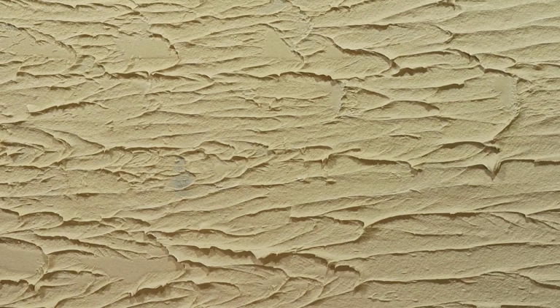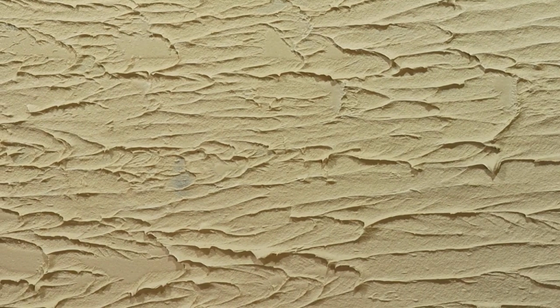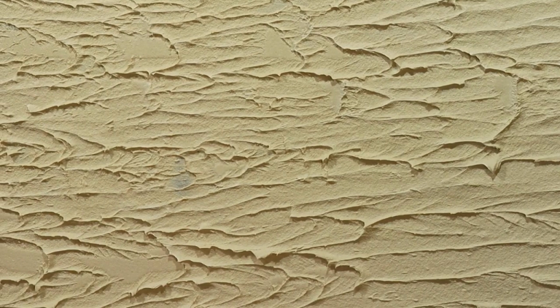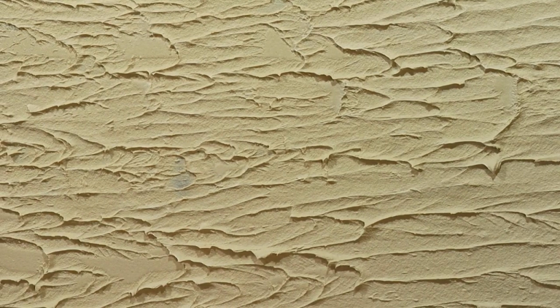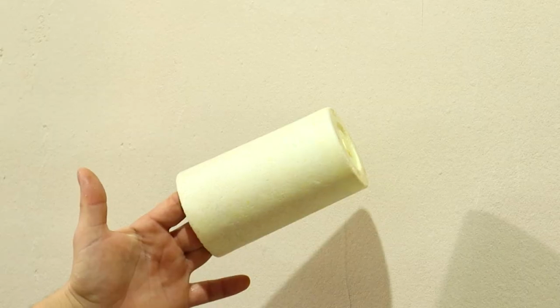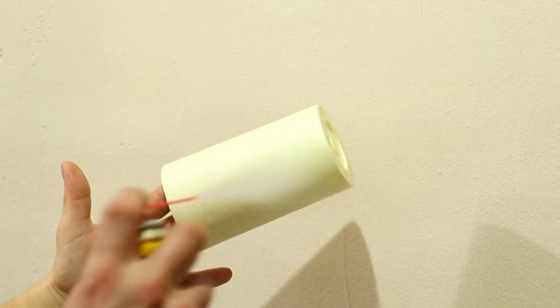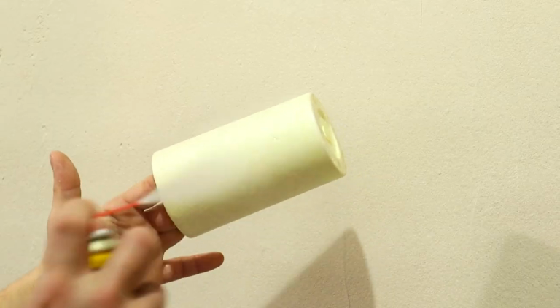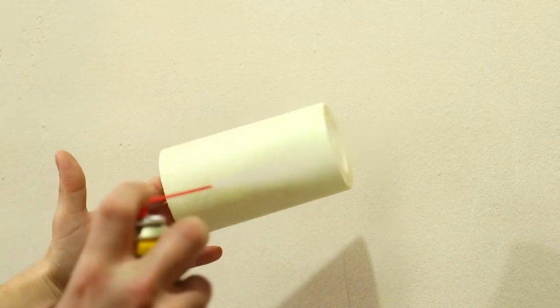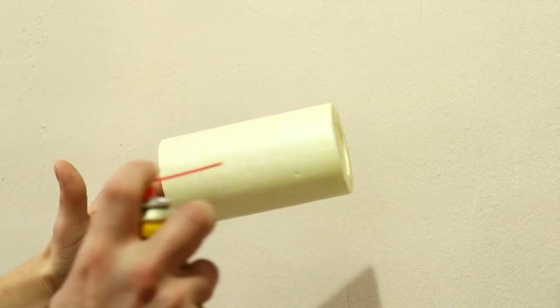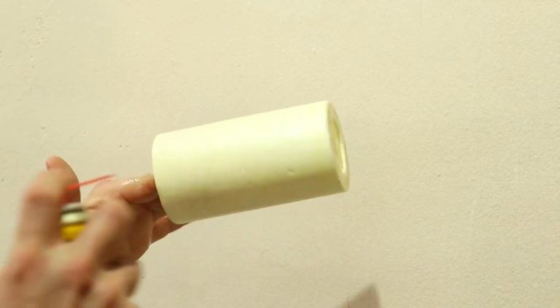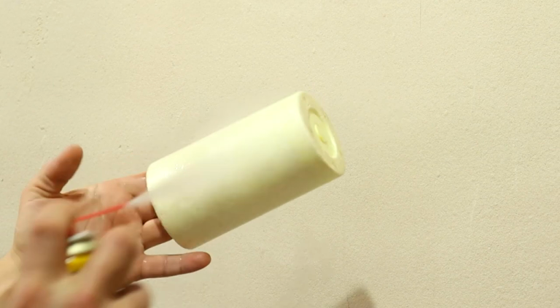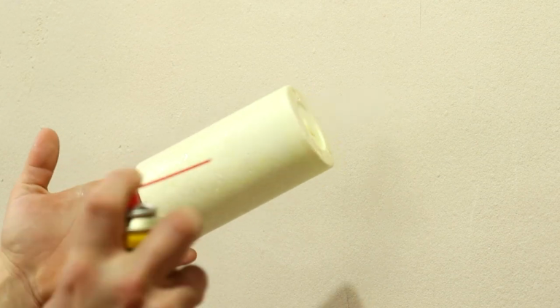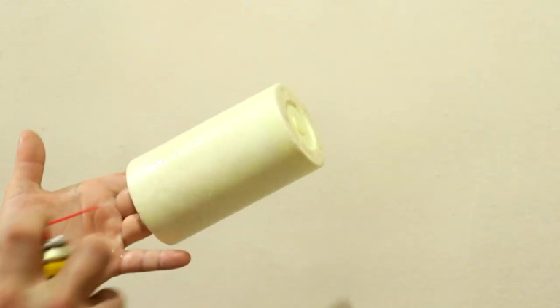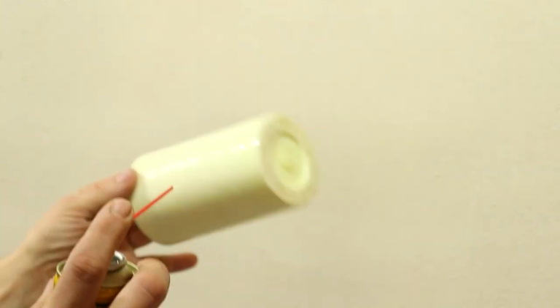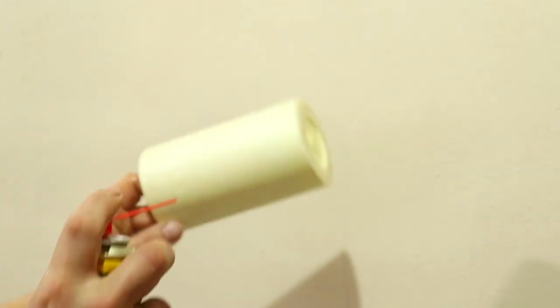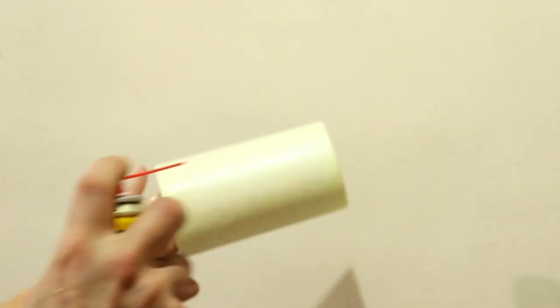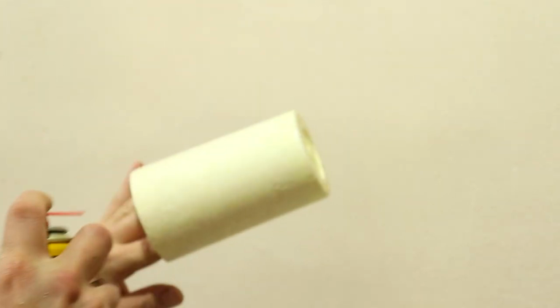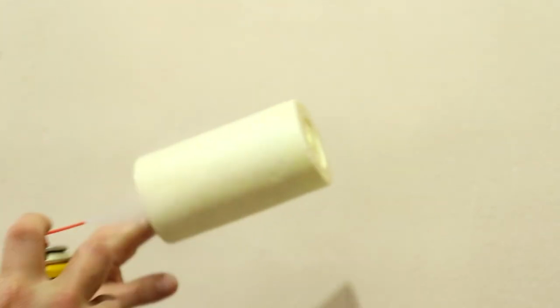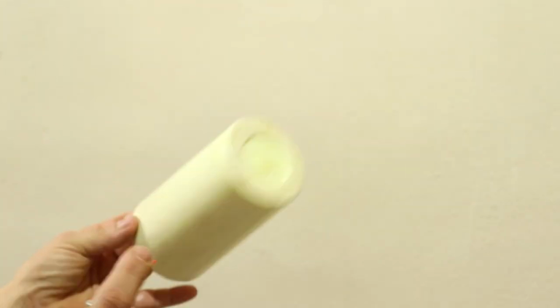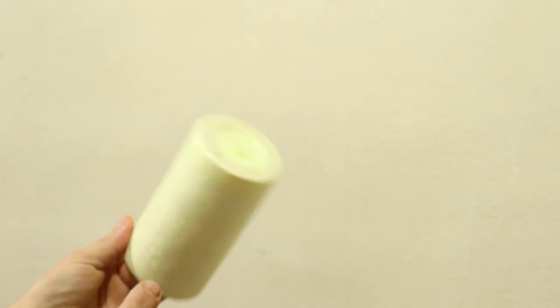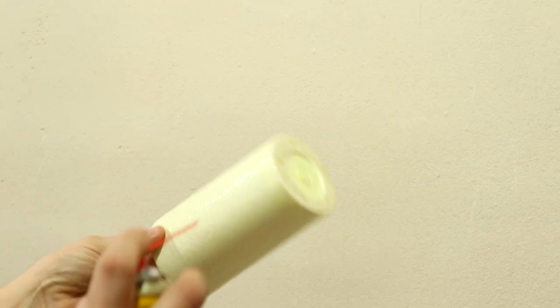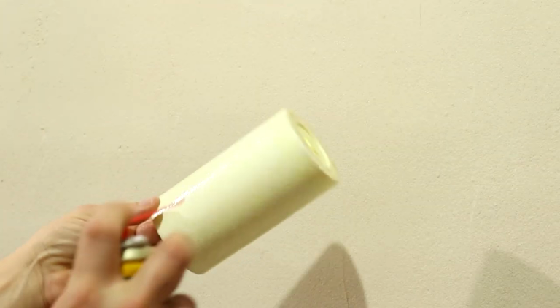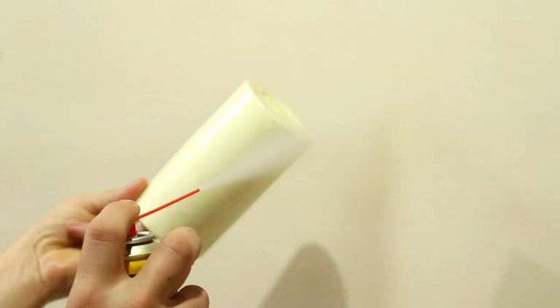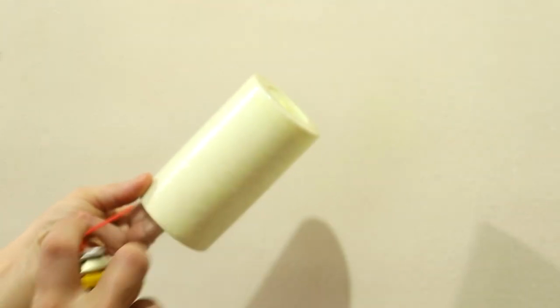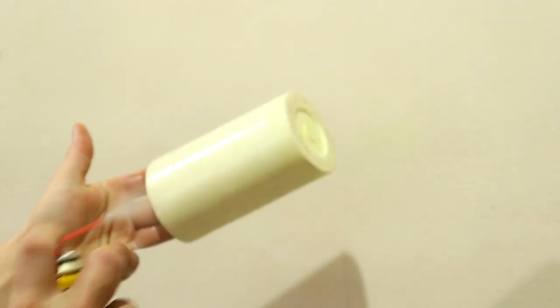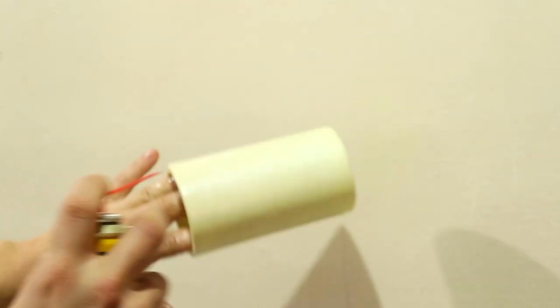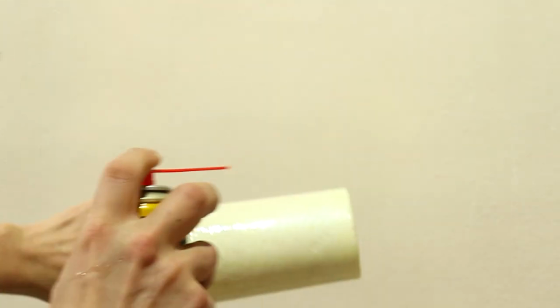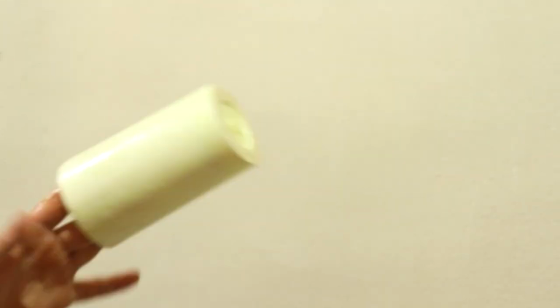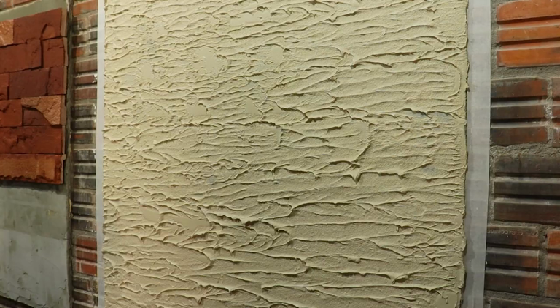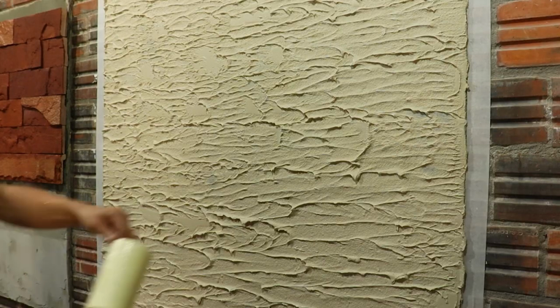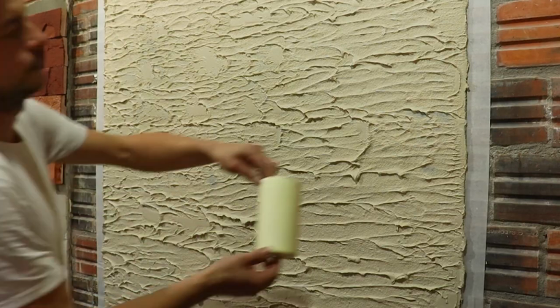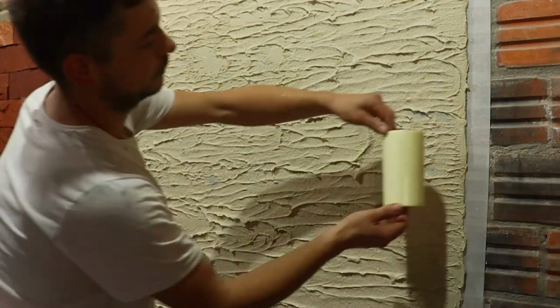If you want to soften its texture, just apply a degreasing agent on the styrofoam and lower the texture.